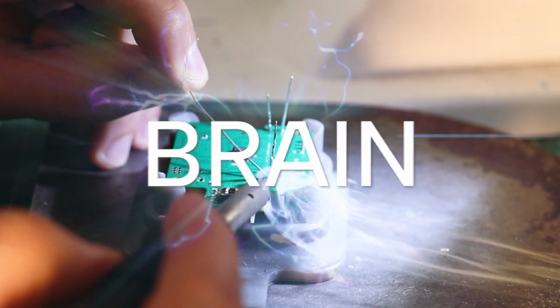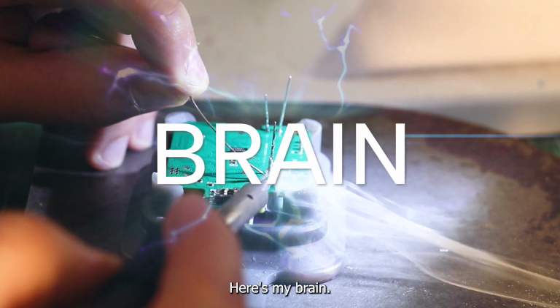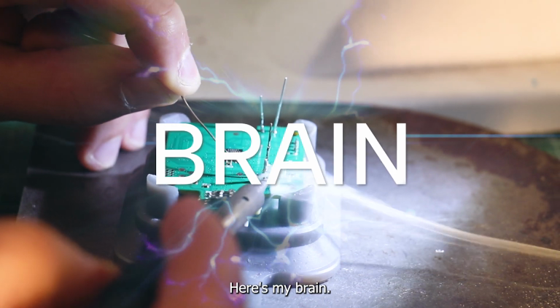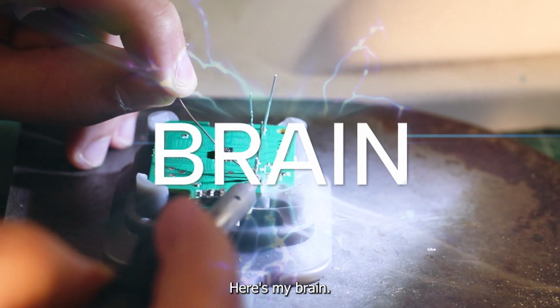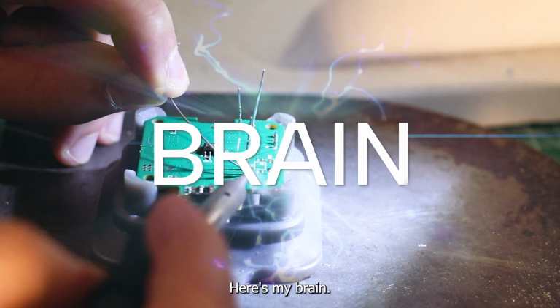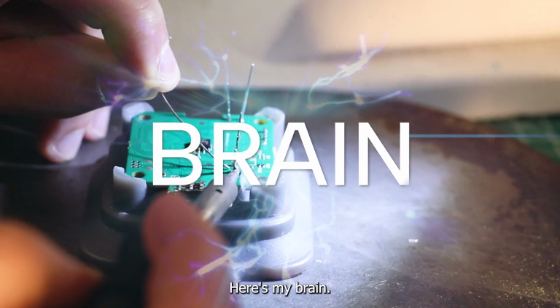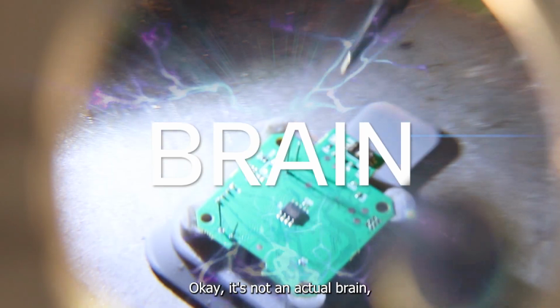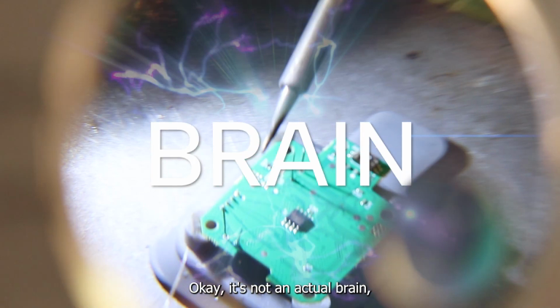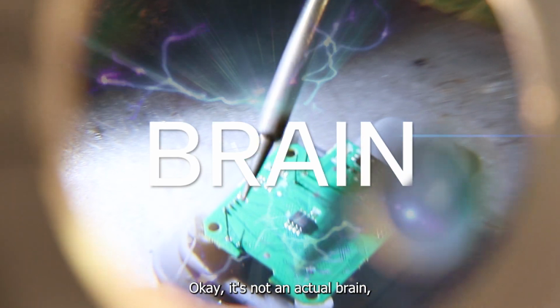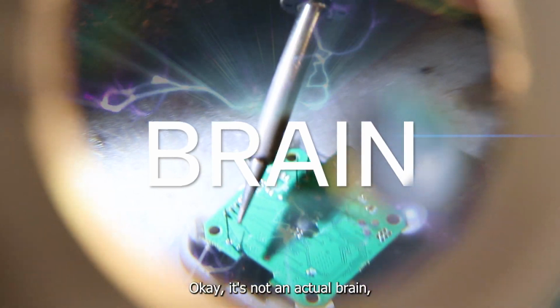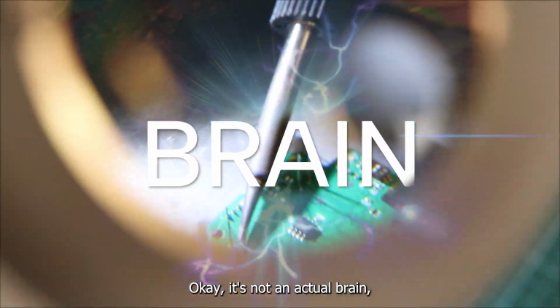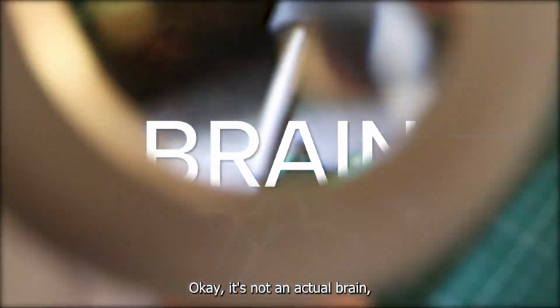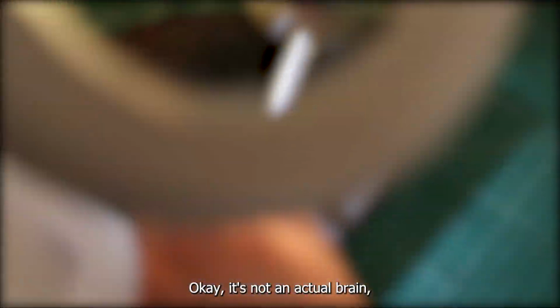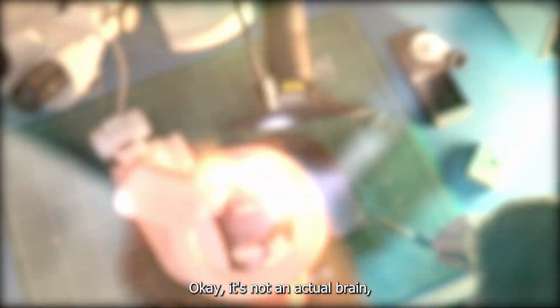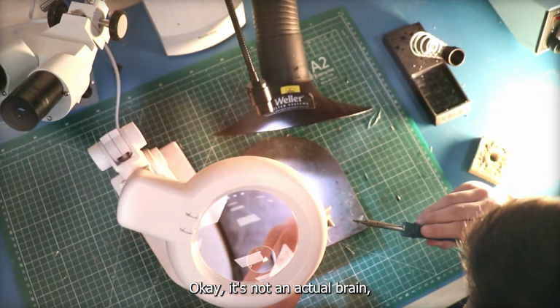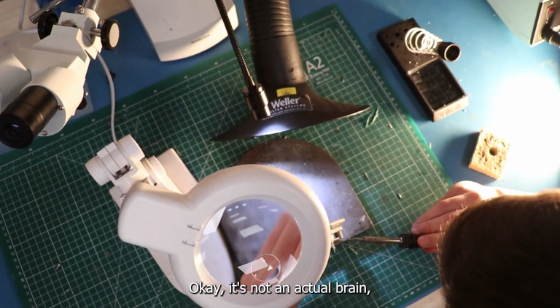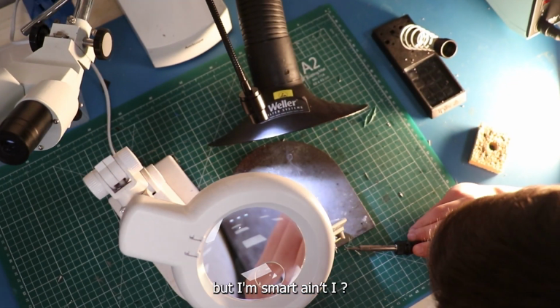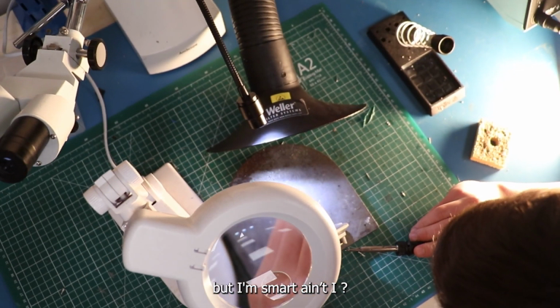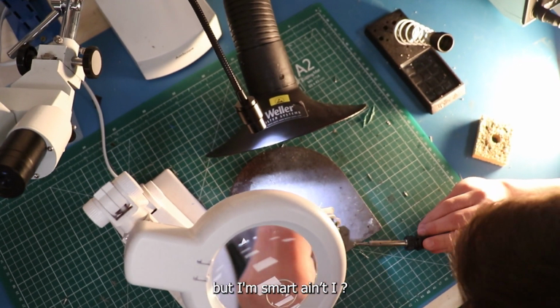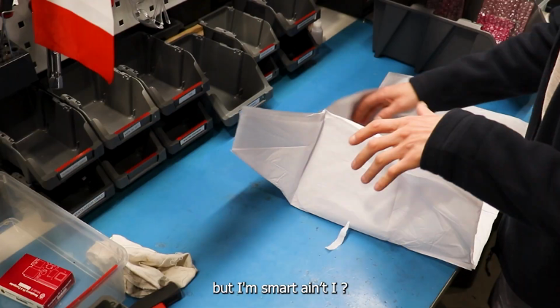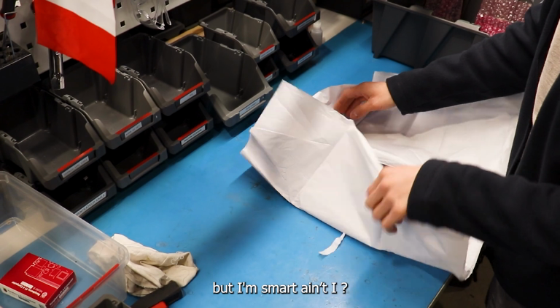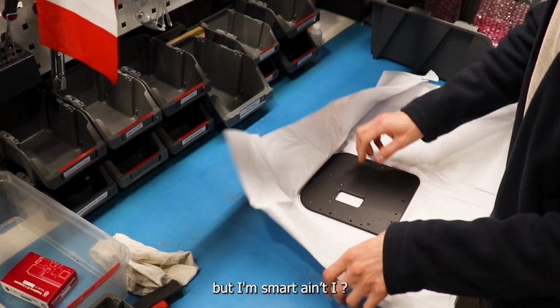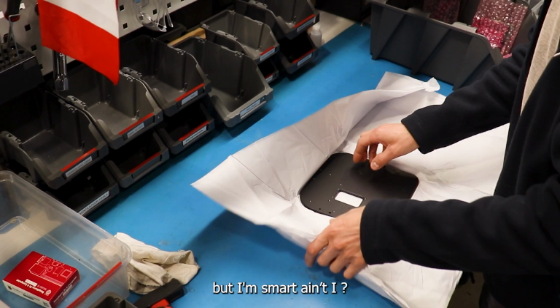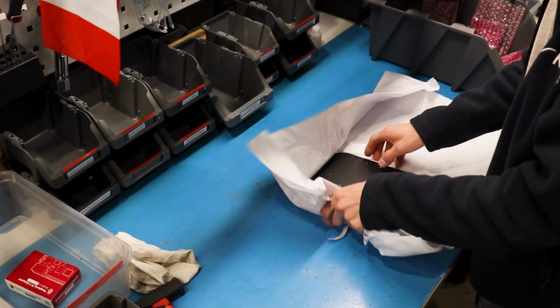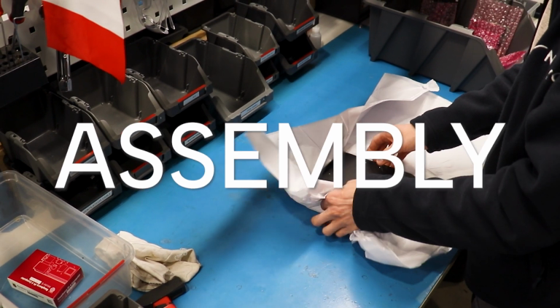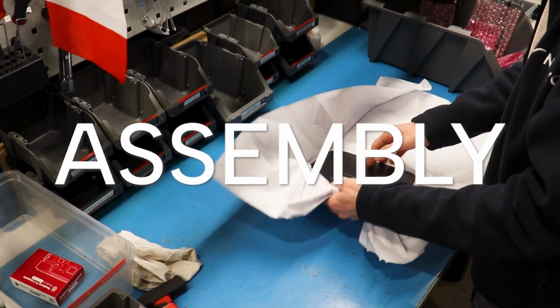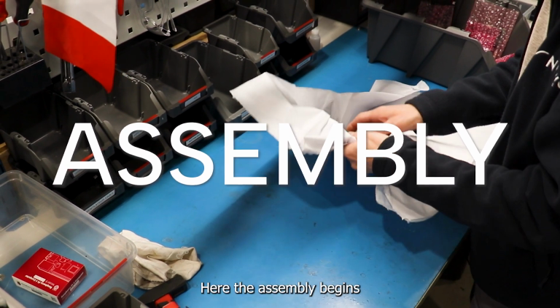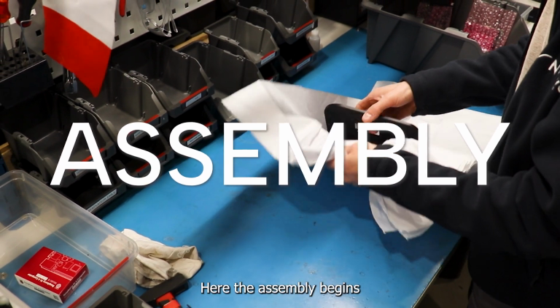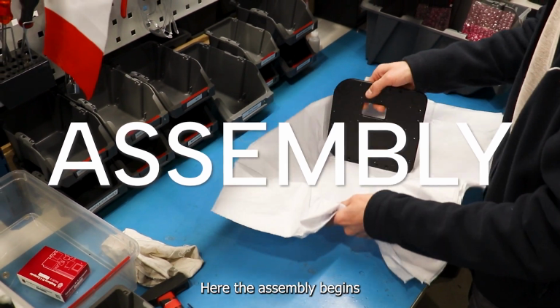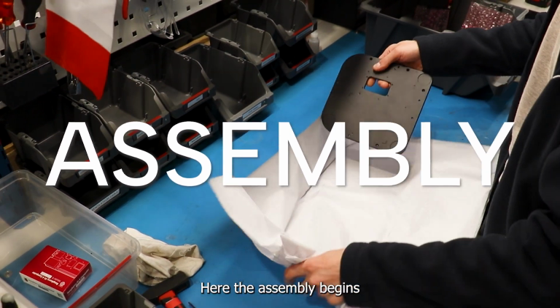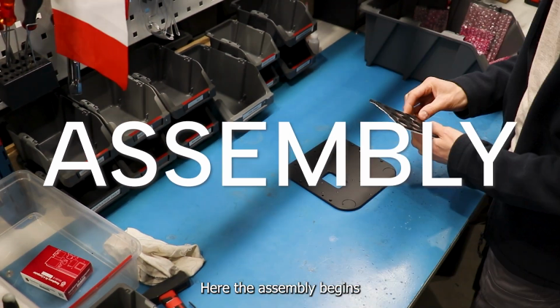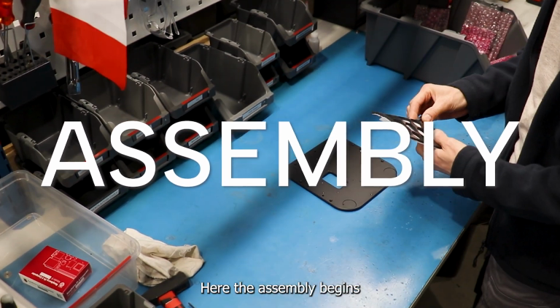Here's my brain. Okay, it's not an actual brain, but I'm smart, ain't I? Here the assembly begins.